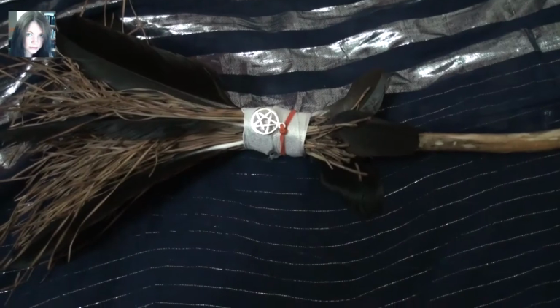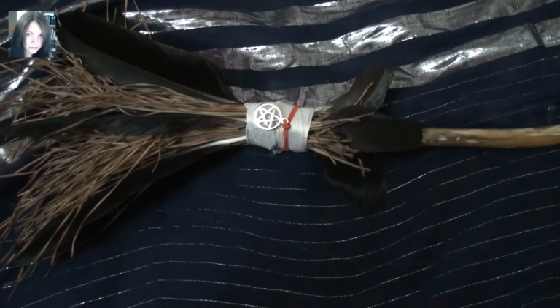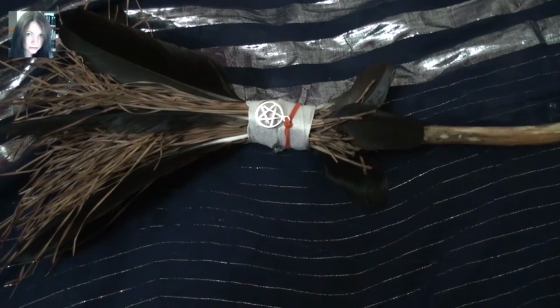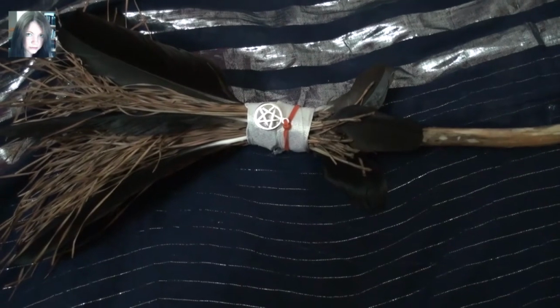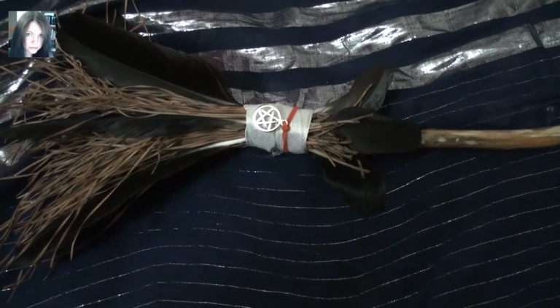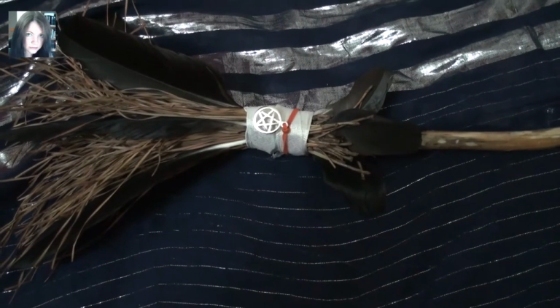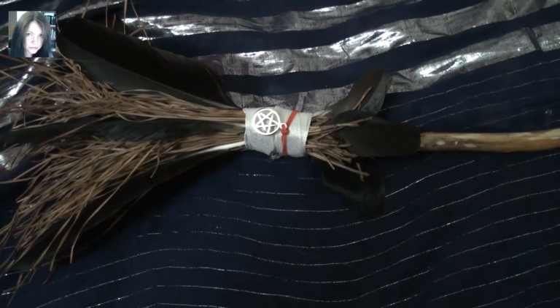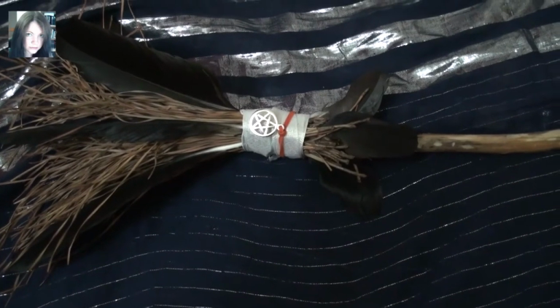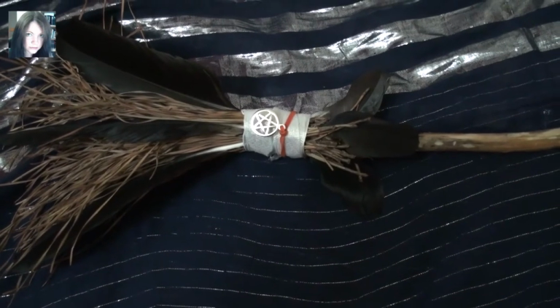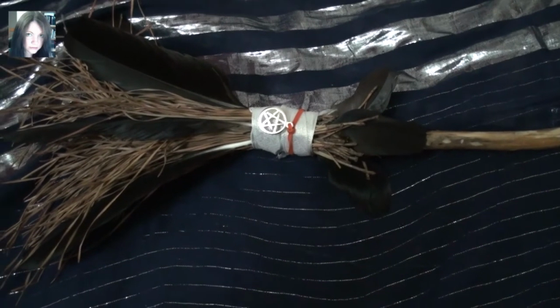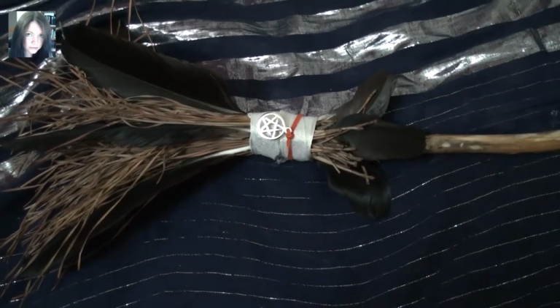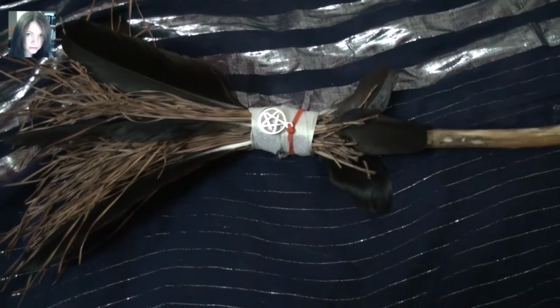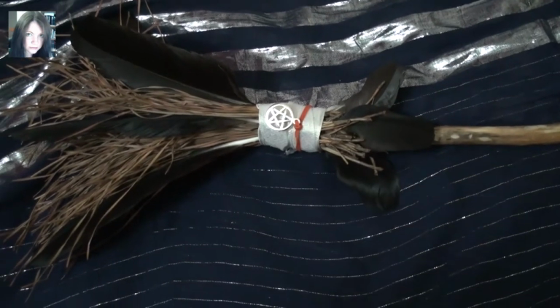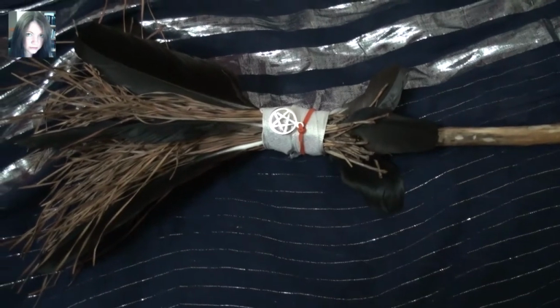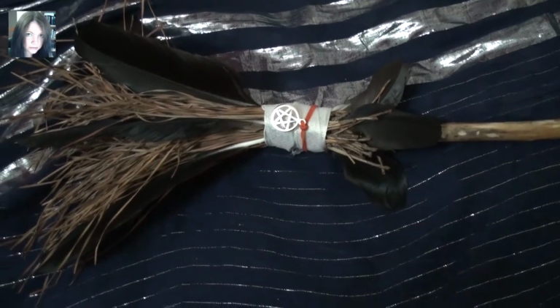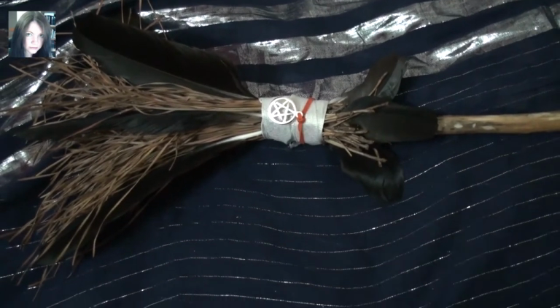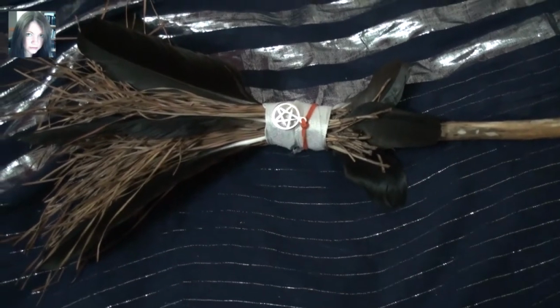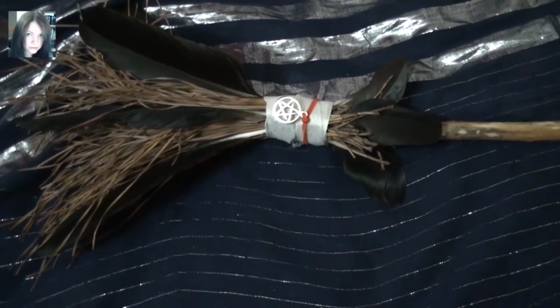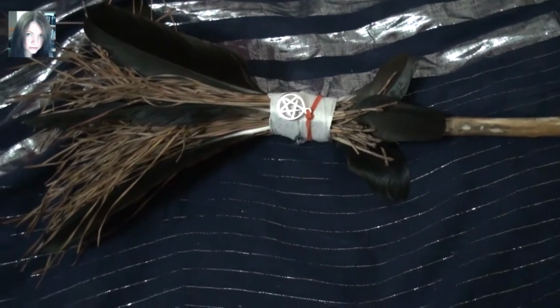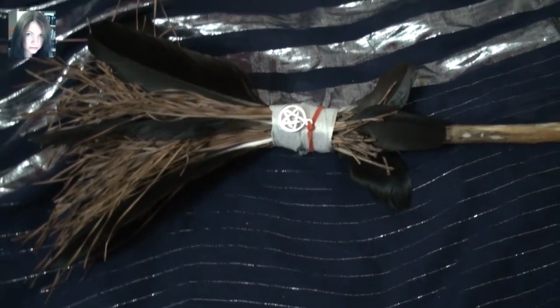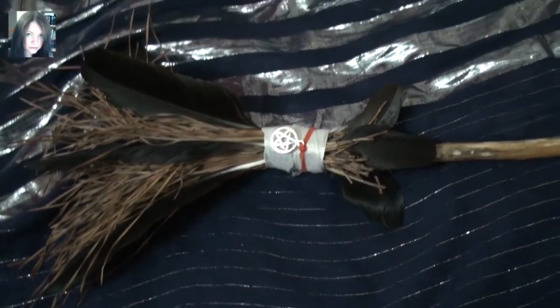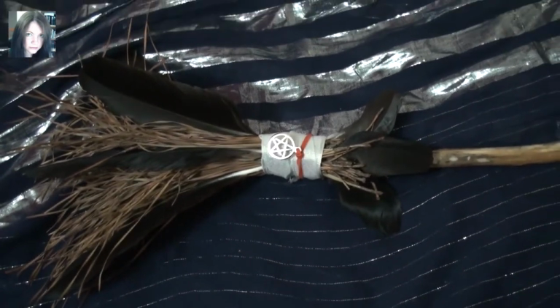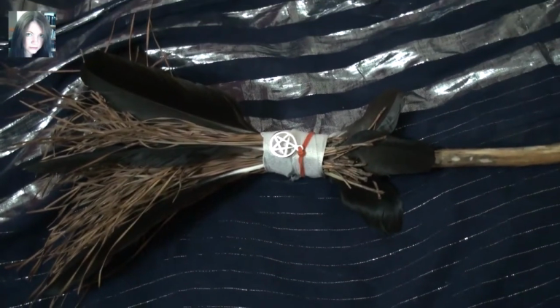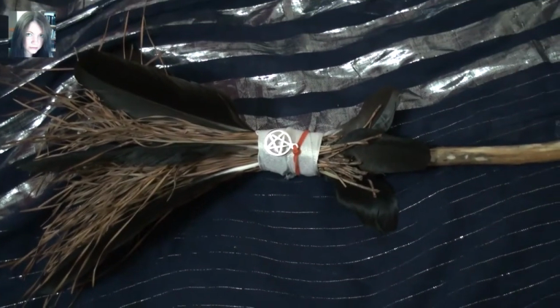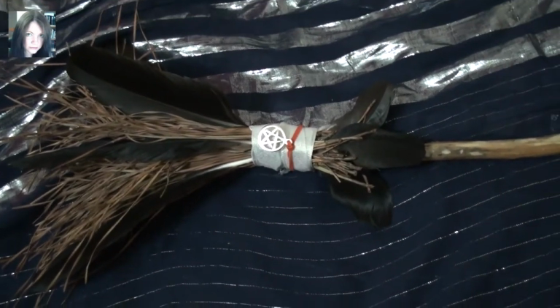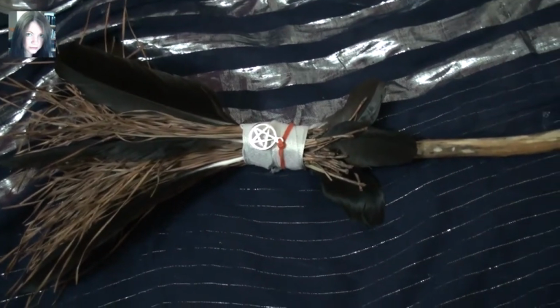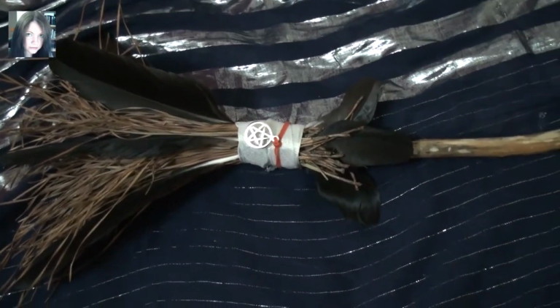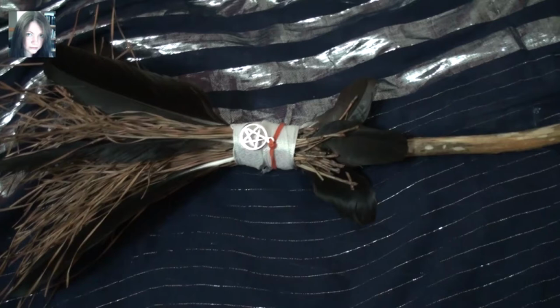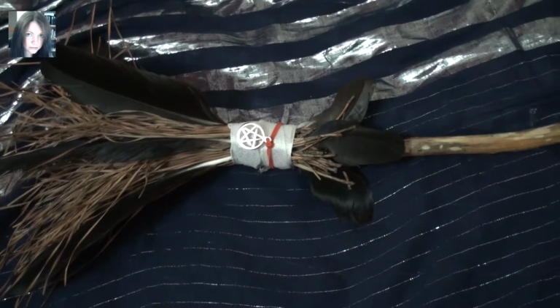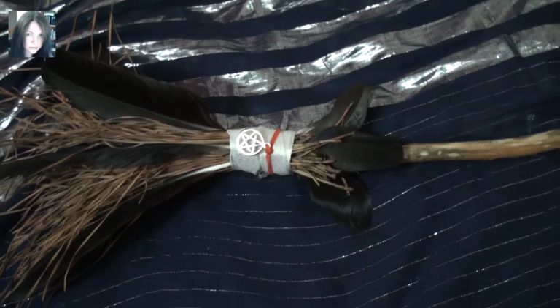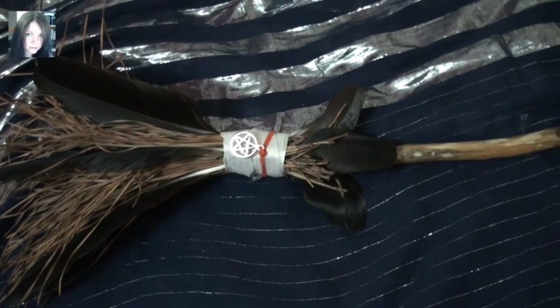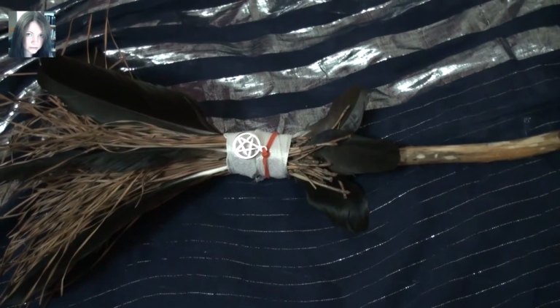Hey guys, it's Joey. So I just thought I would share with you what I've been crafting today utilizing the Full Moon energies.